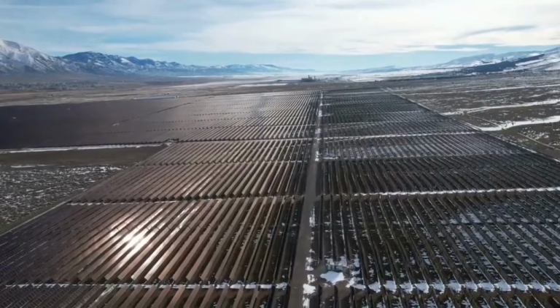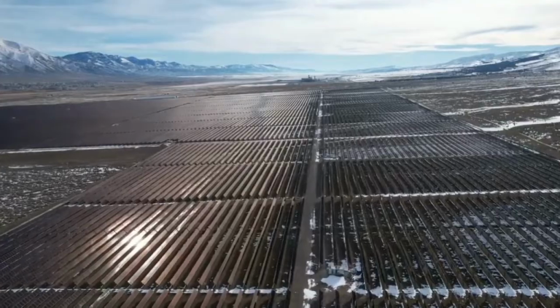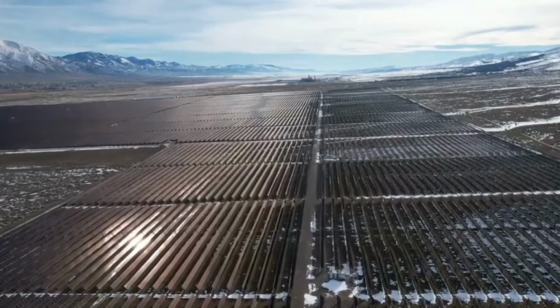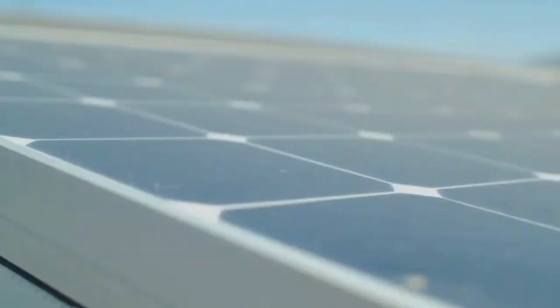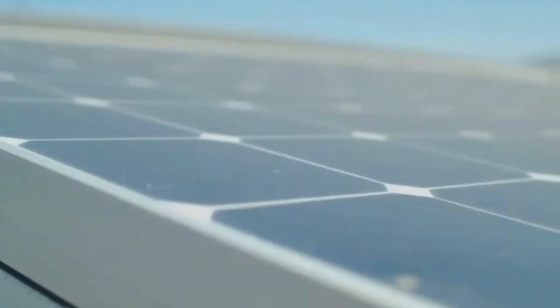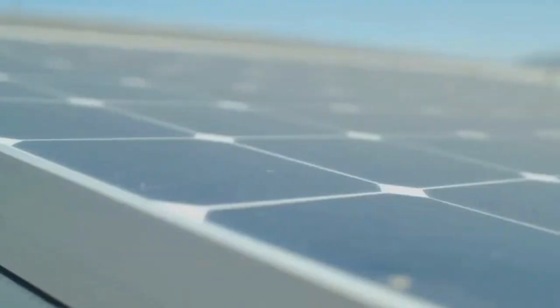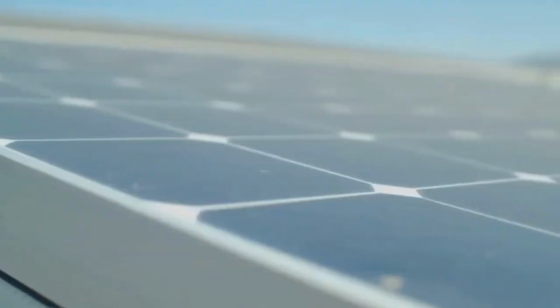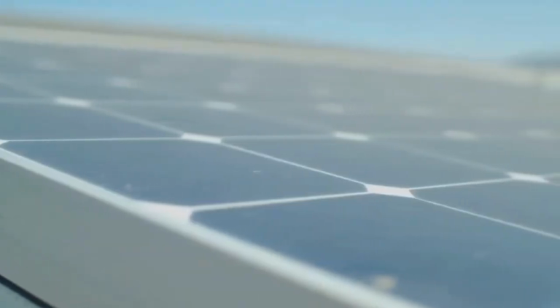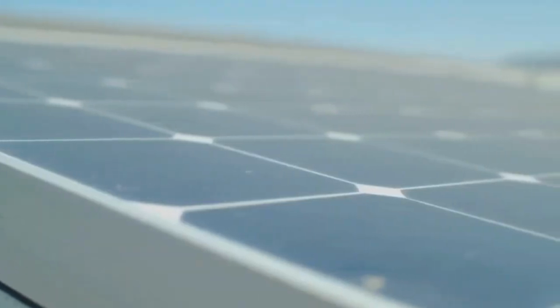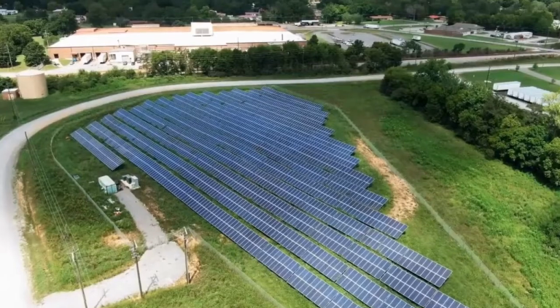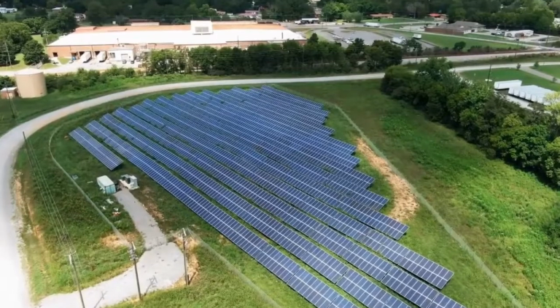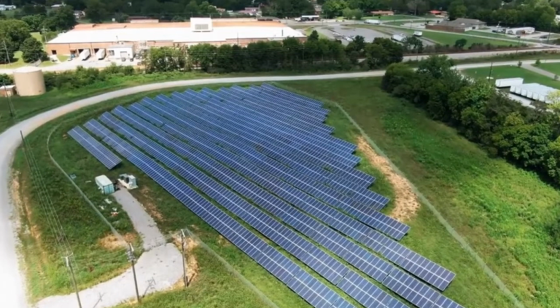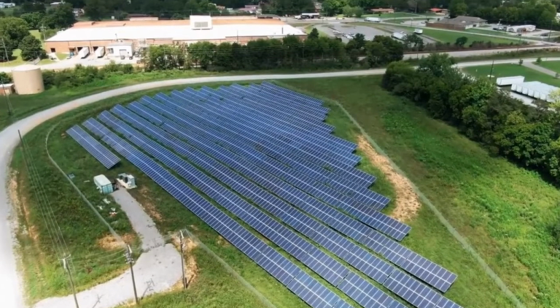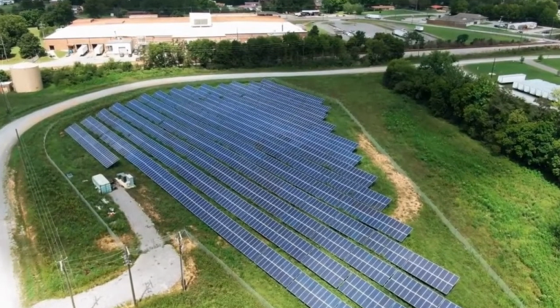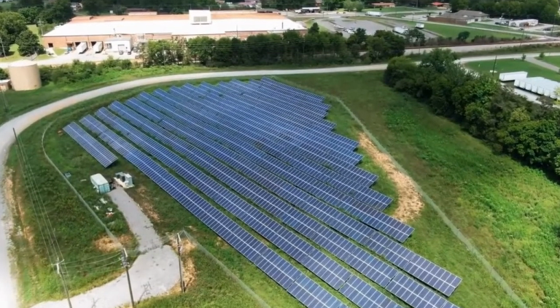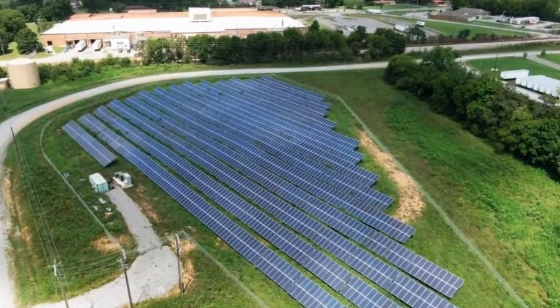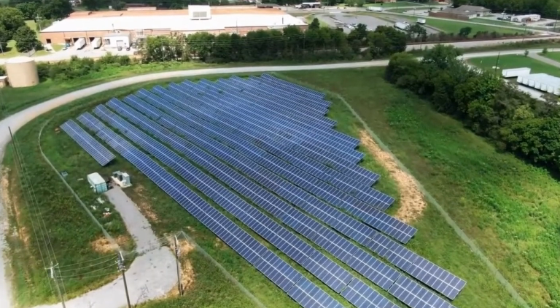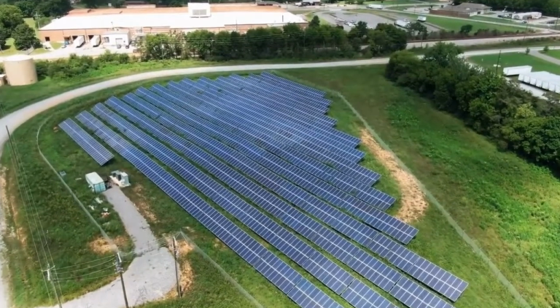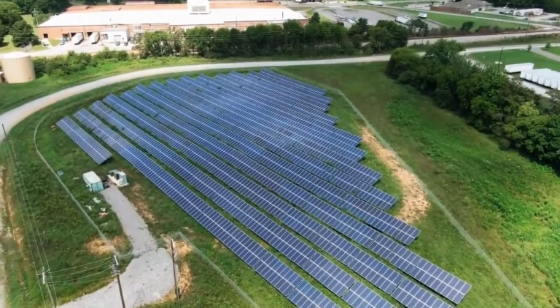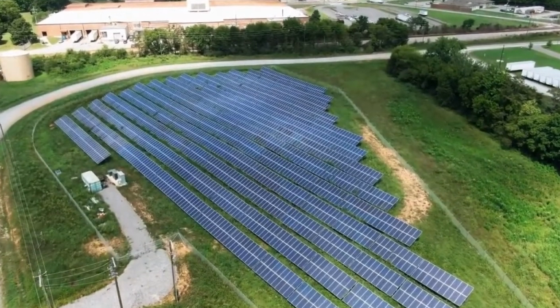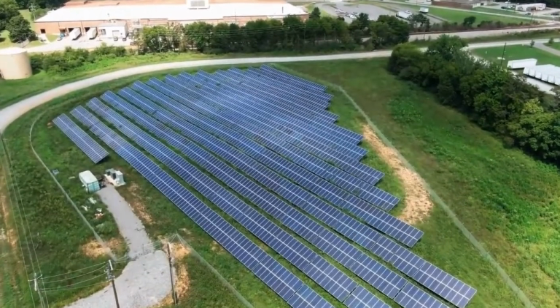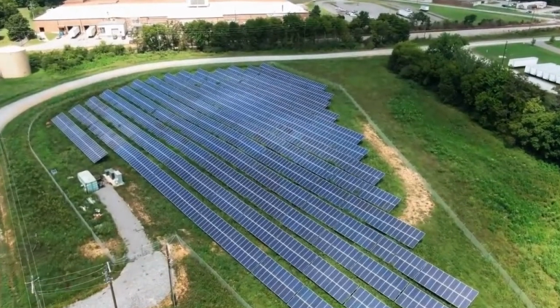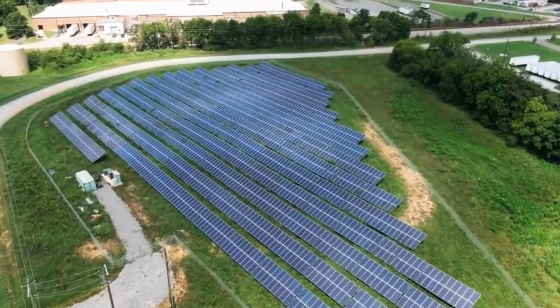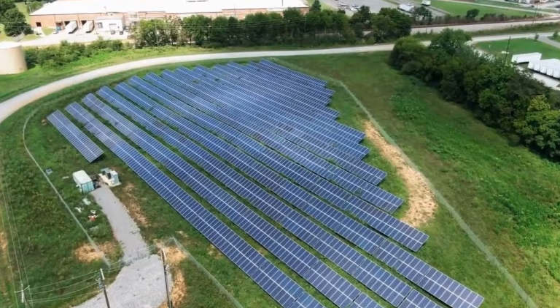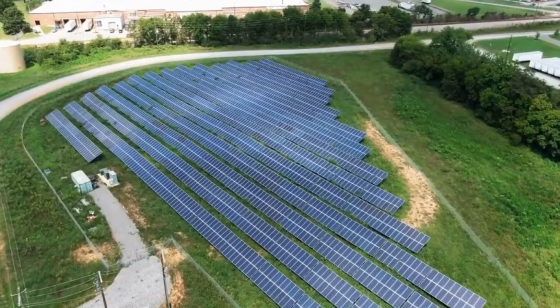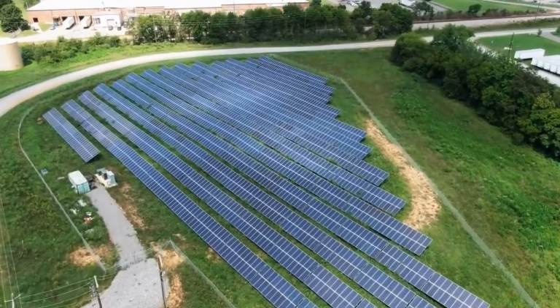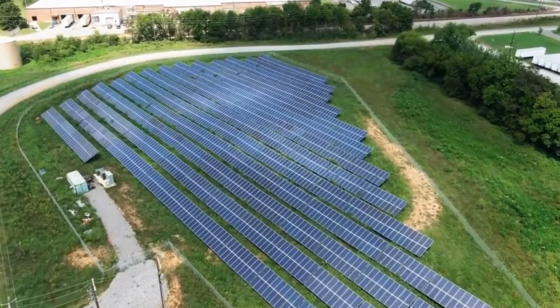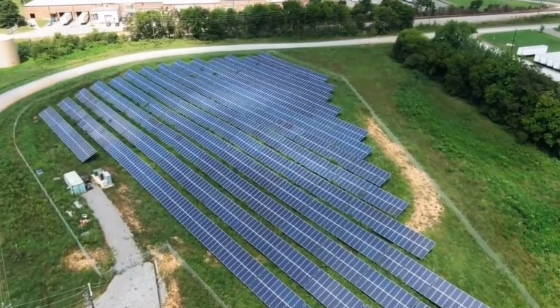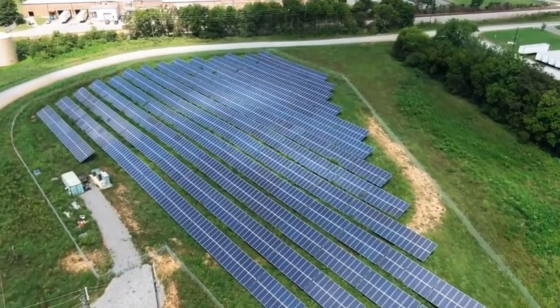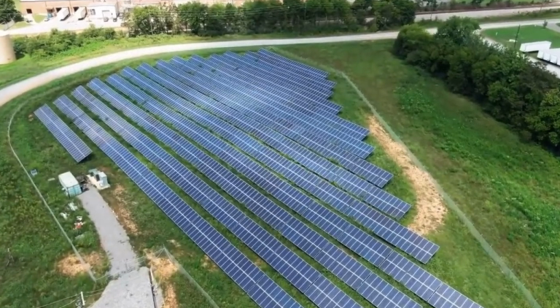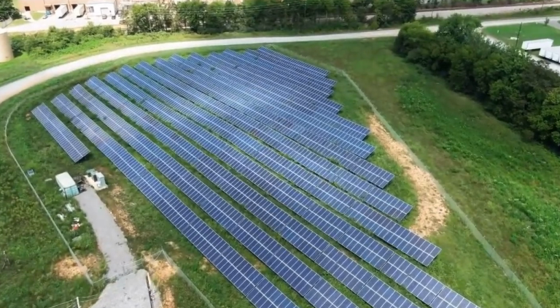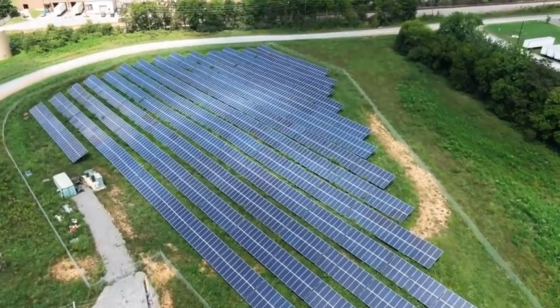In this section, five leading cities known for generating a significant amount of electrical energy from solar power are introduced.